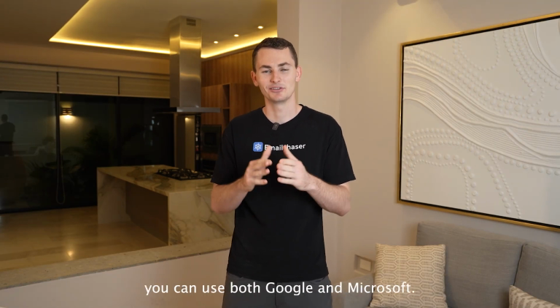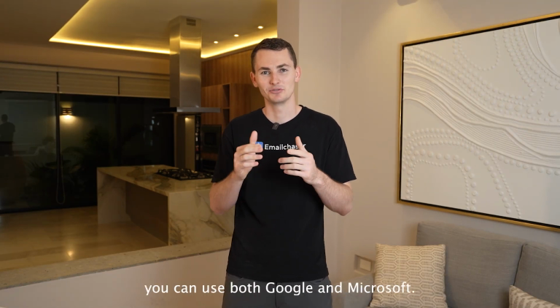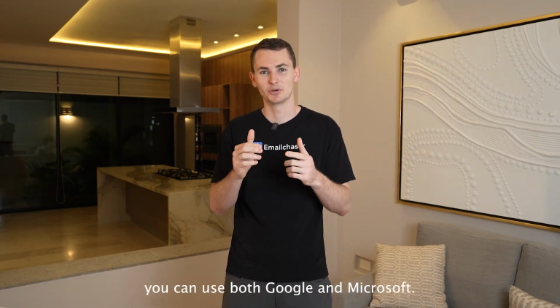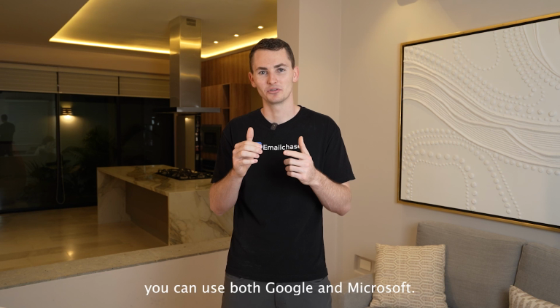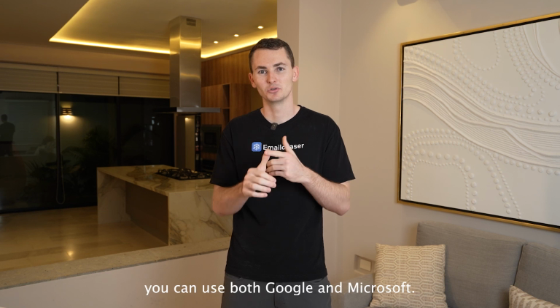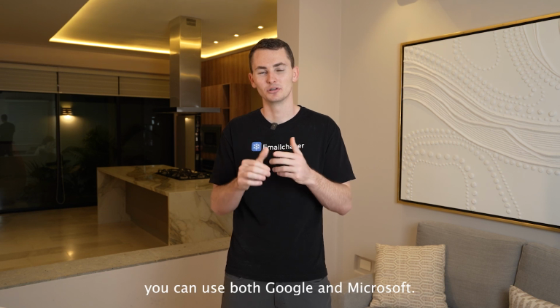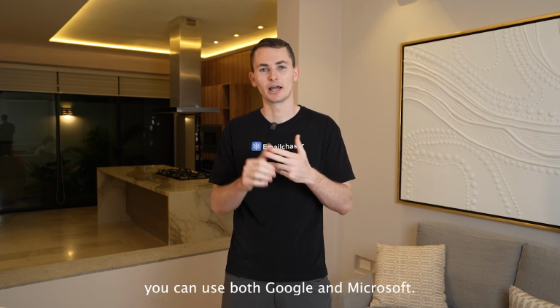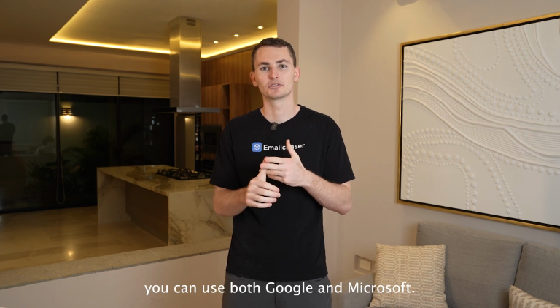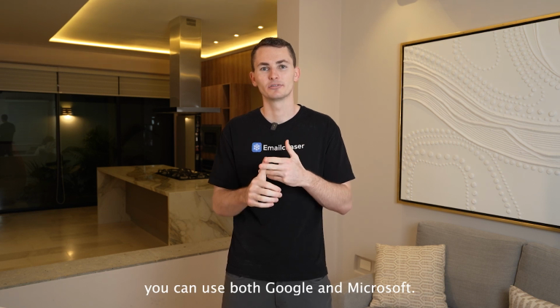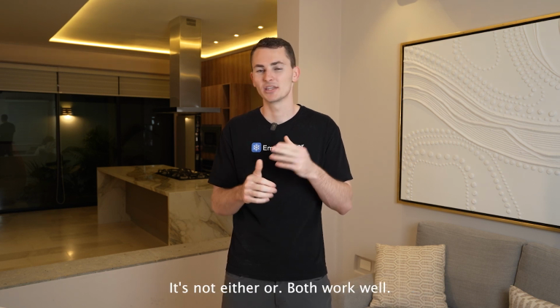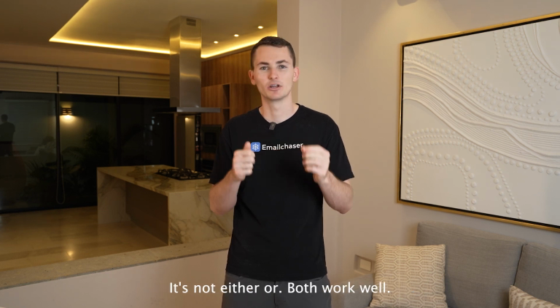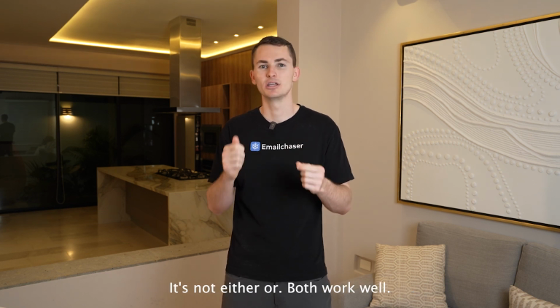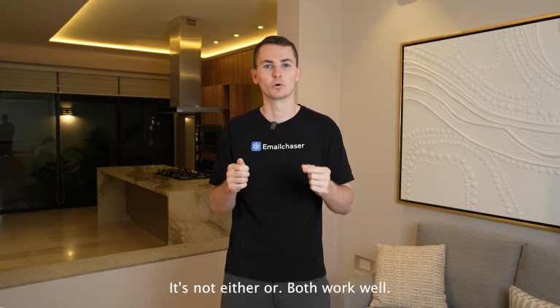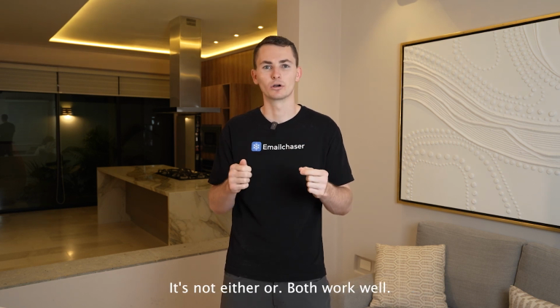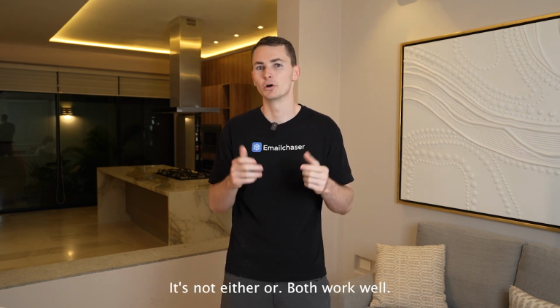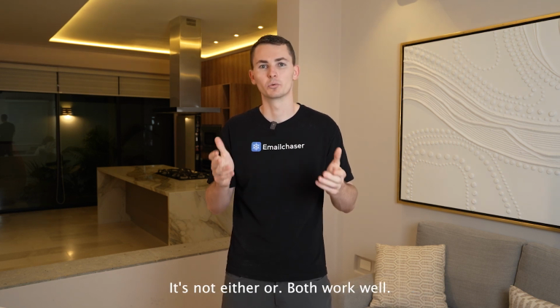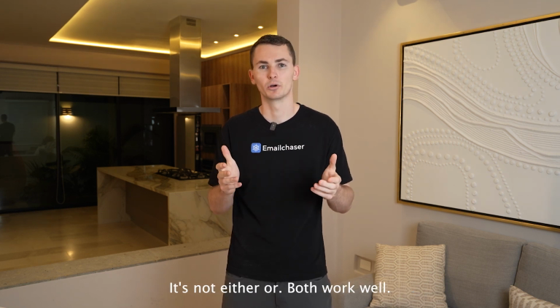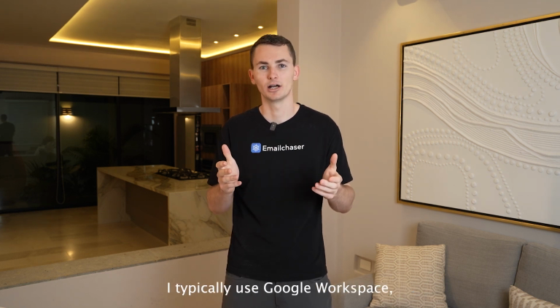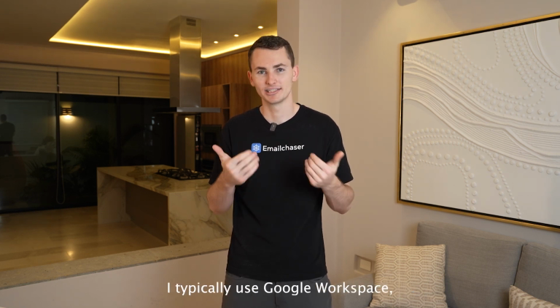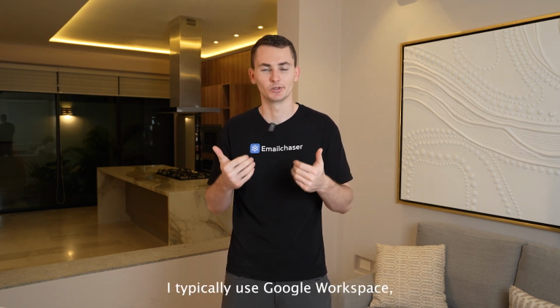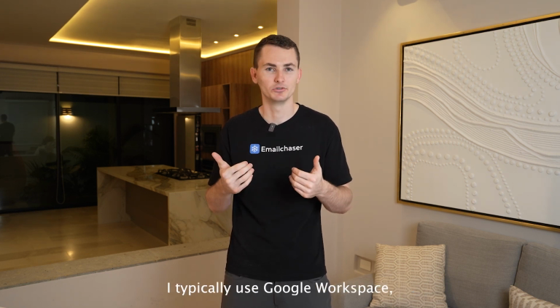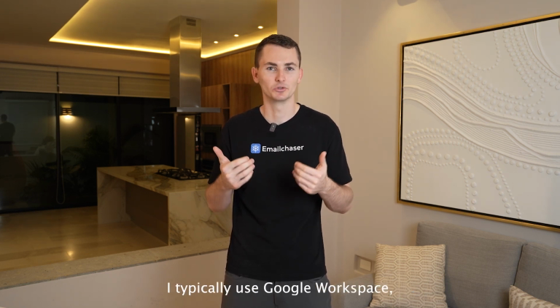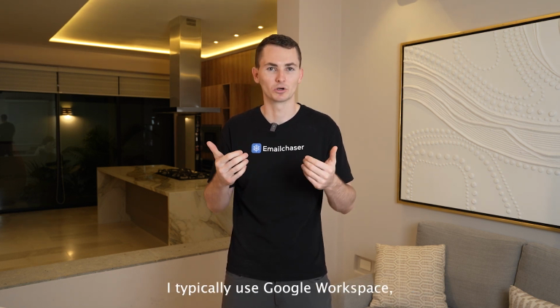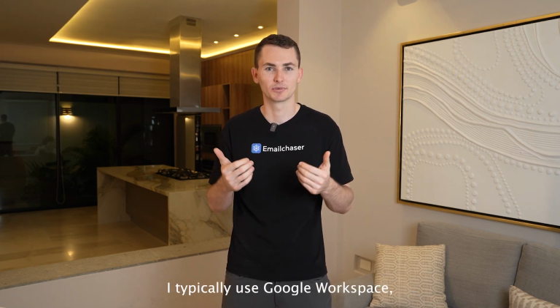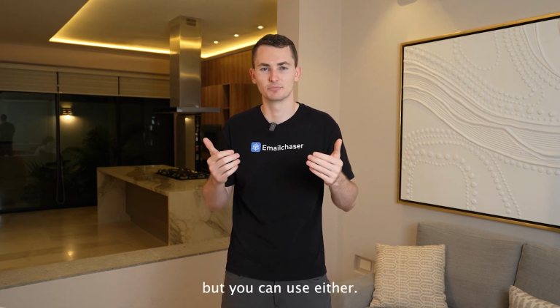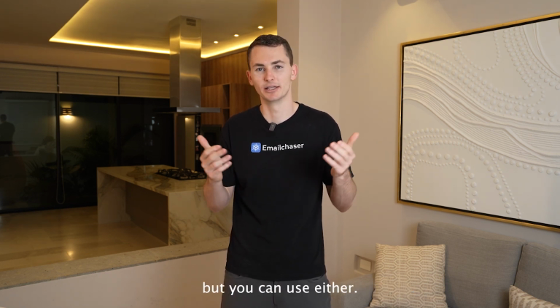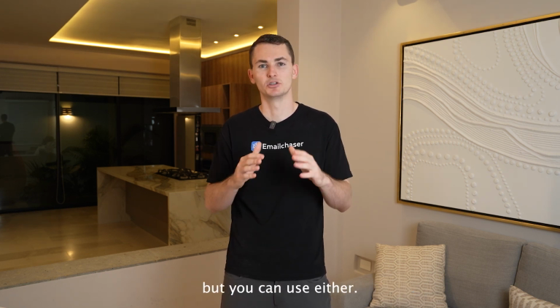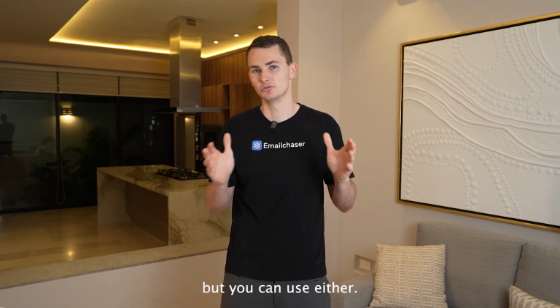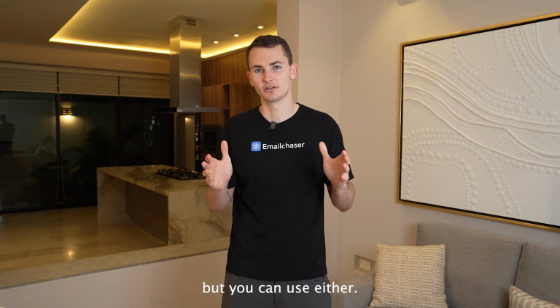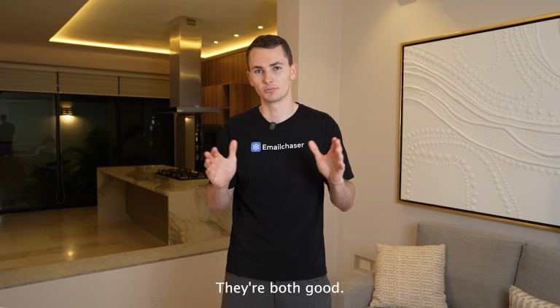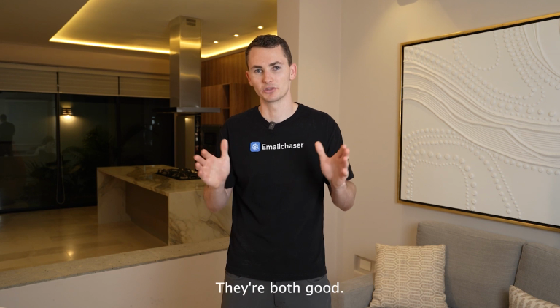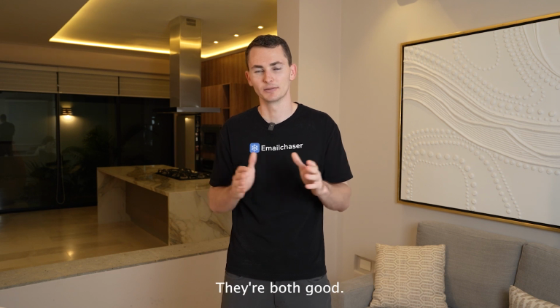So if you're sending cold emails, you can use both Google and Microsoft — it's not either/or, both work well. I typically use Google Workspace, but you can use either. They're both good.